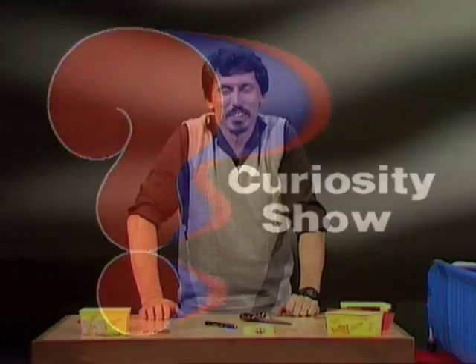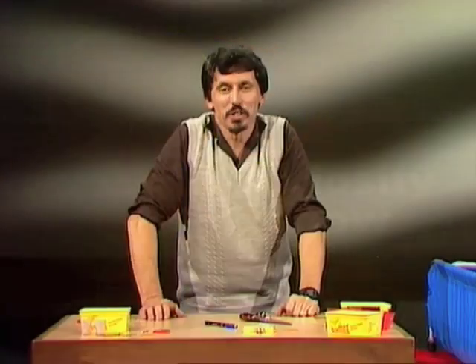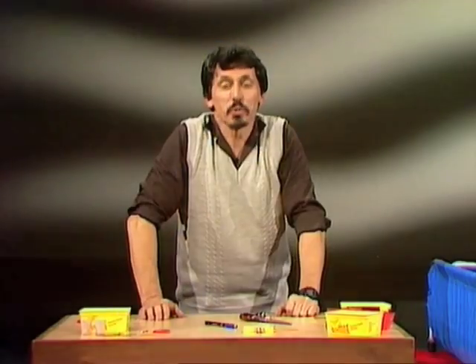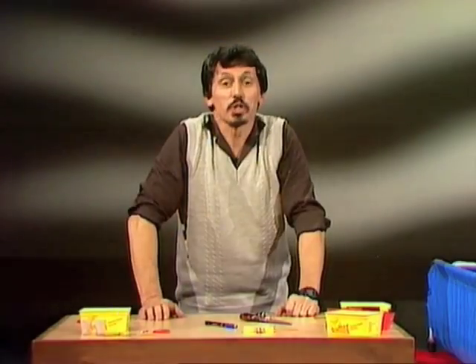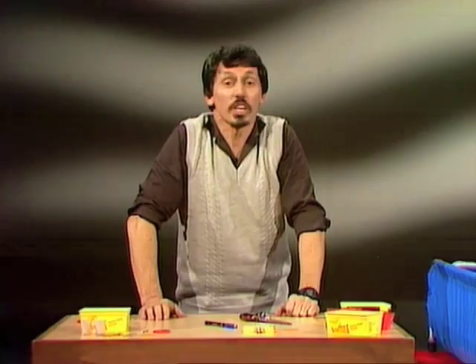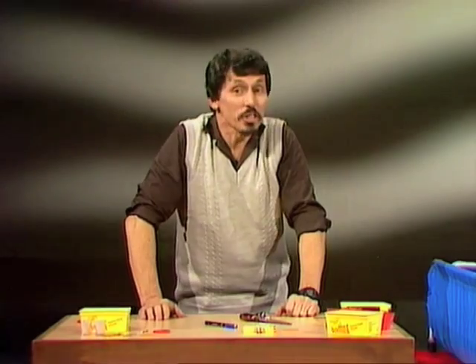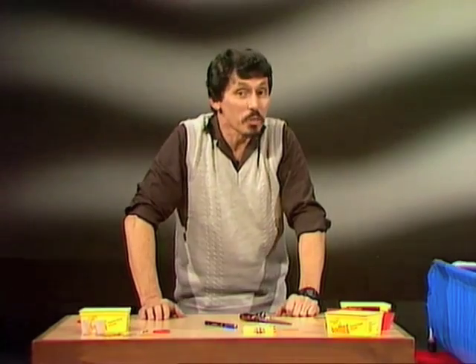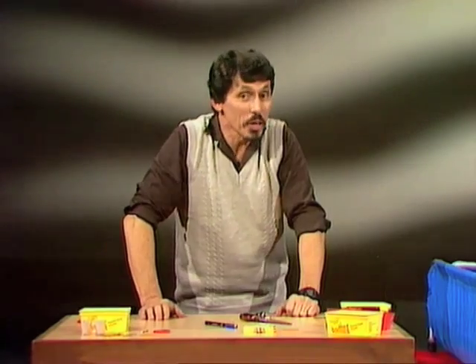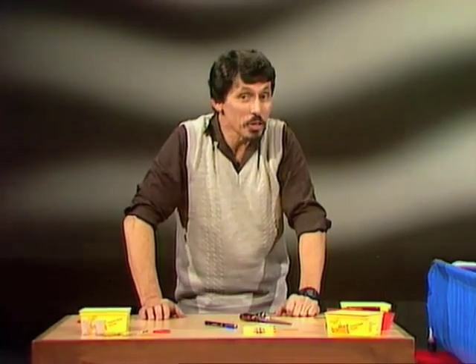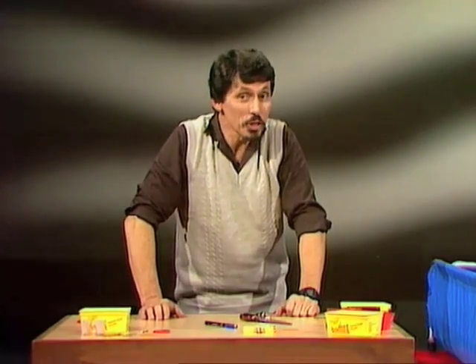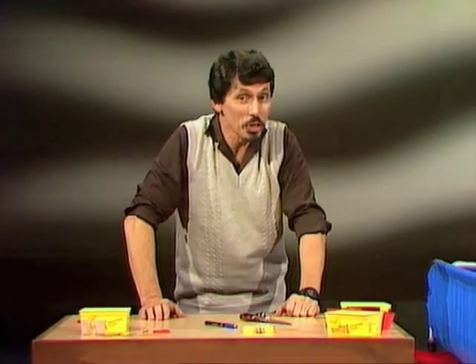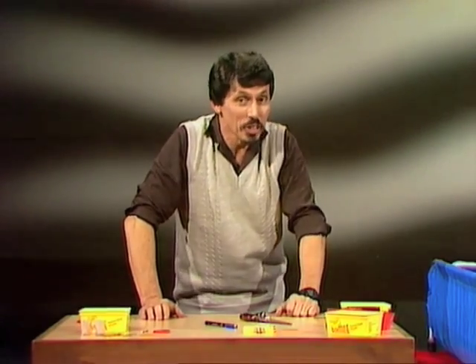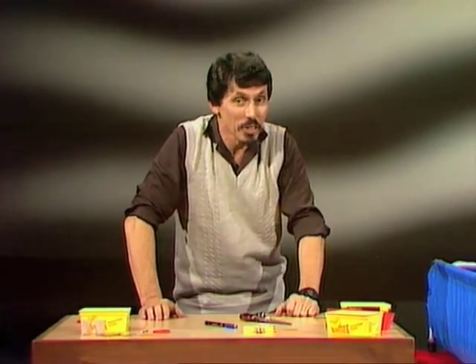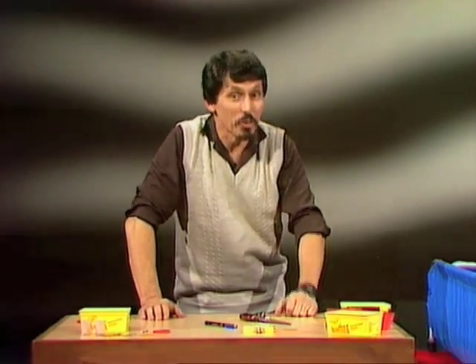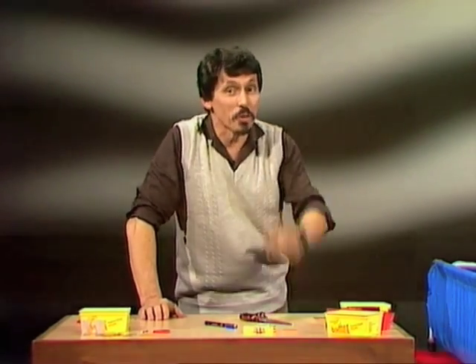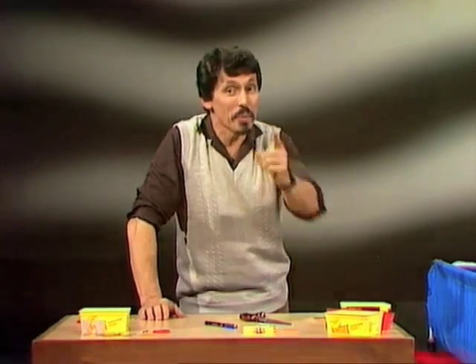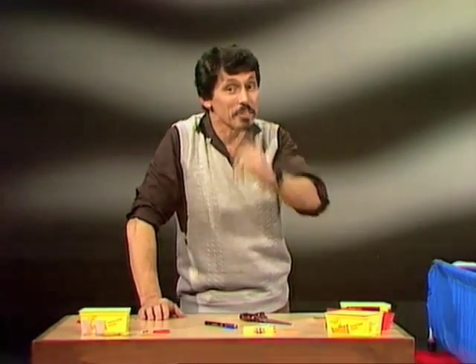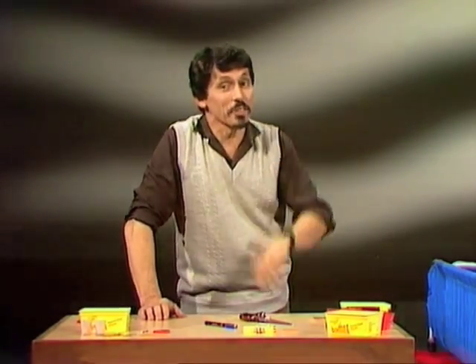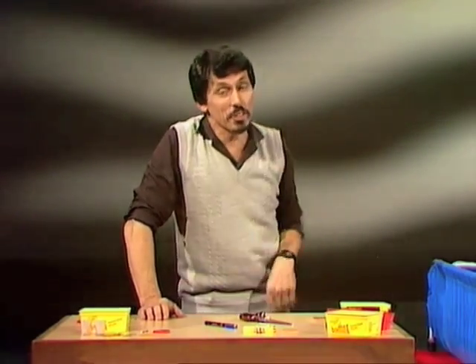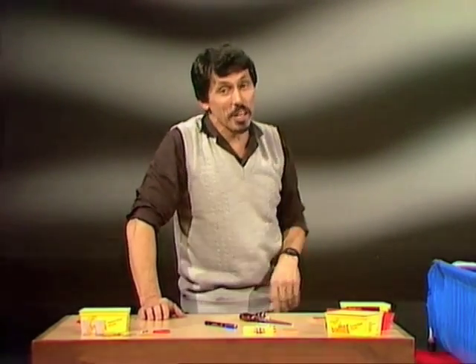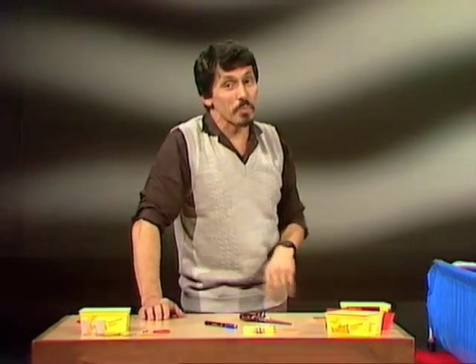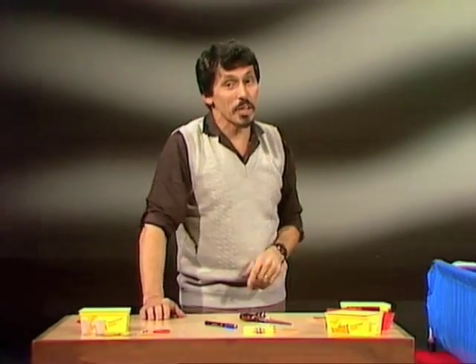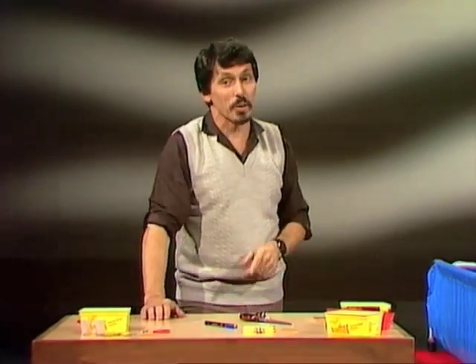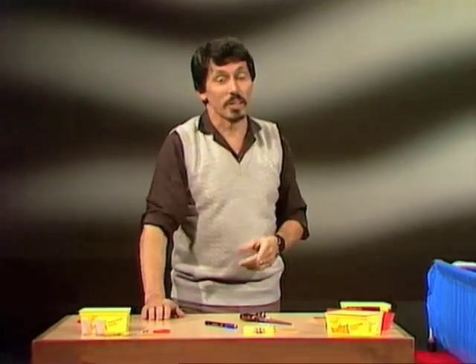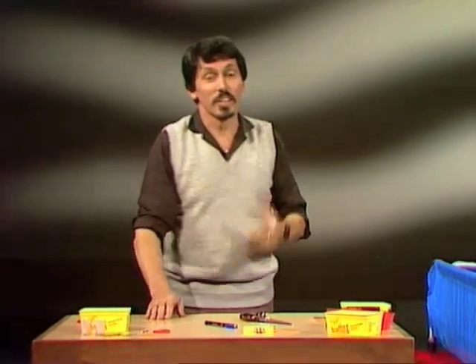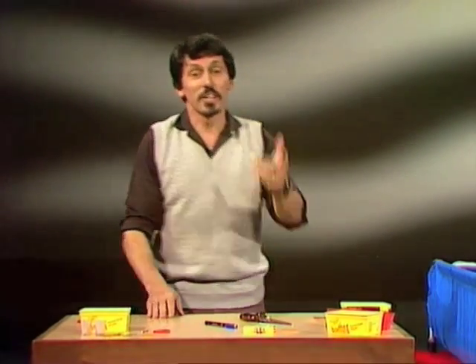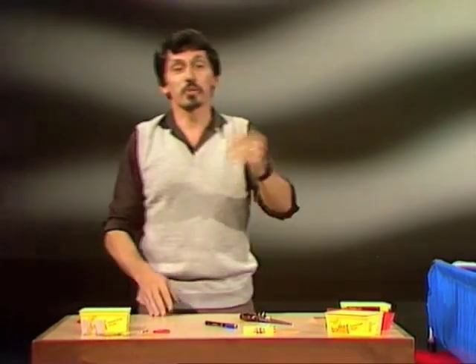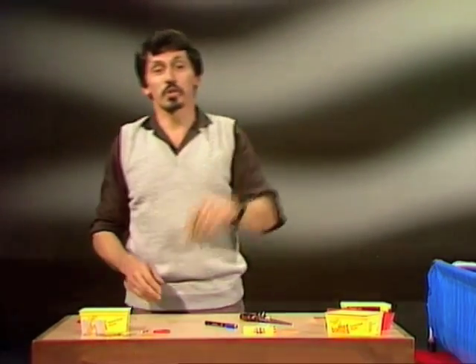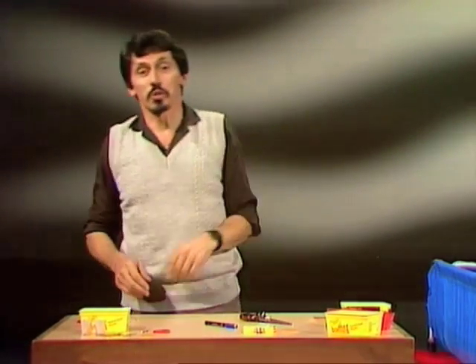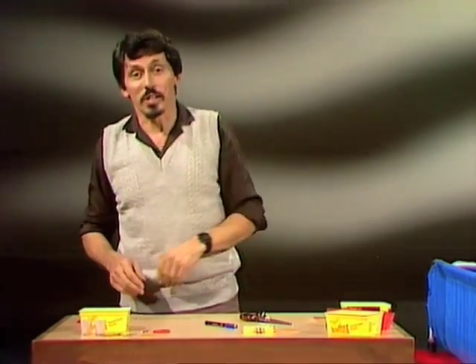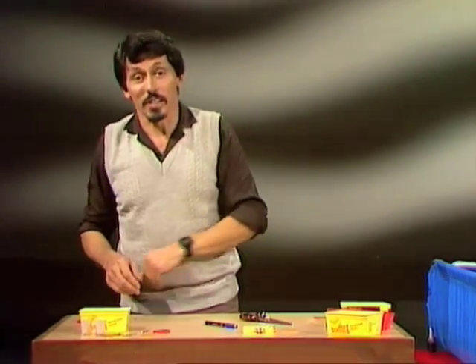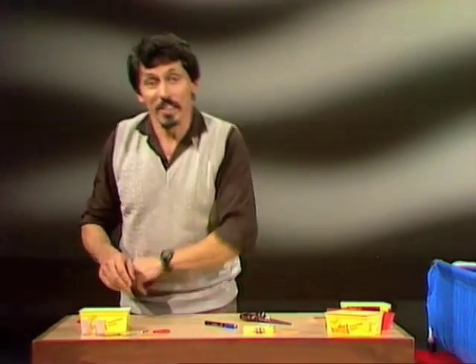Do you know what a skeleton boat is? Well, you're about to learn how to make one. Here's what you'll need.